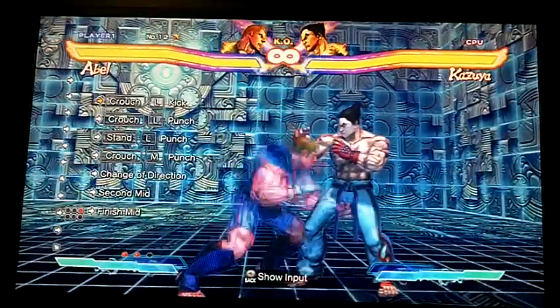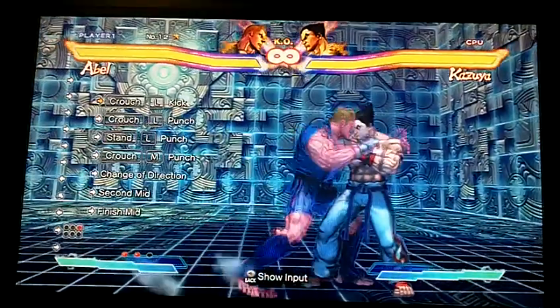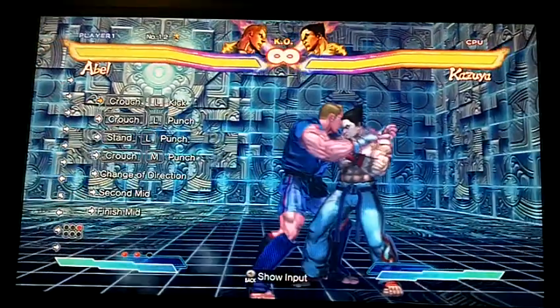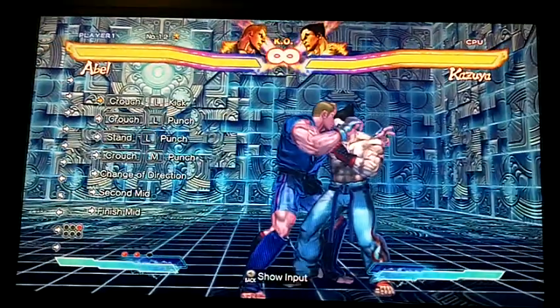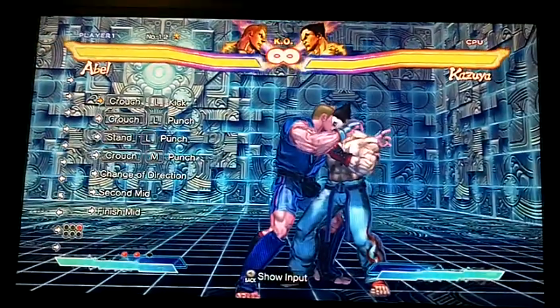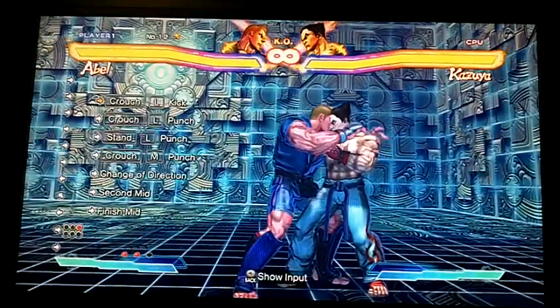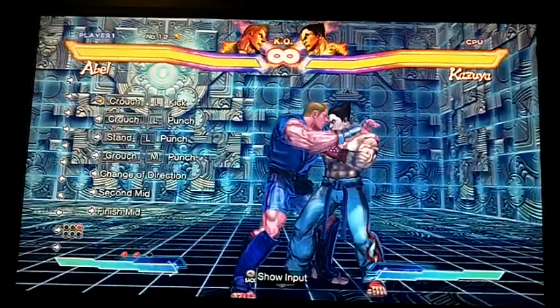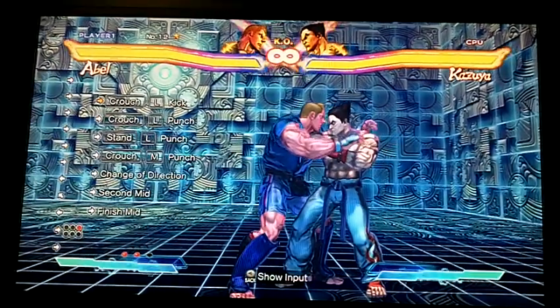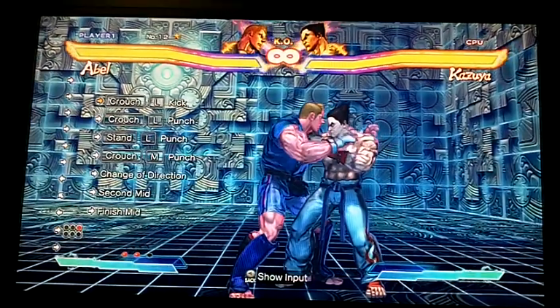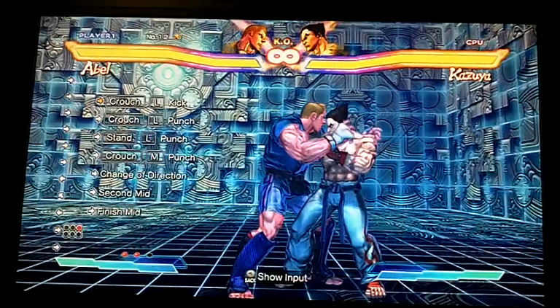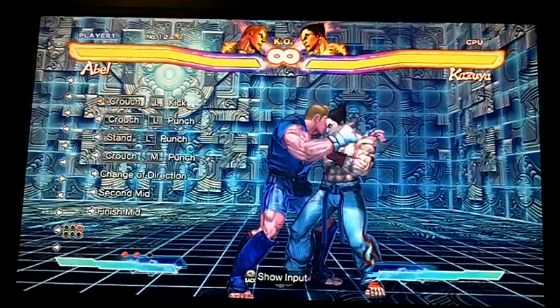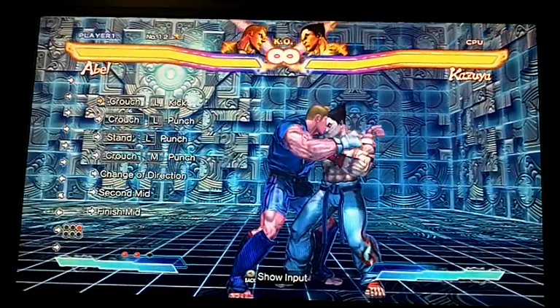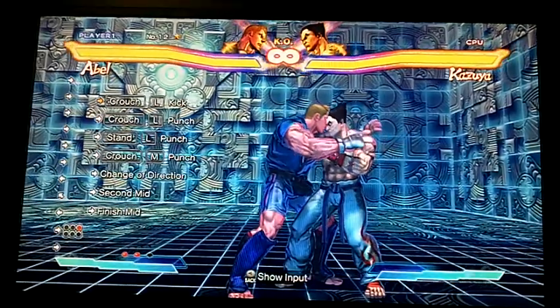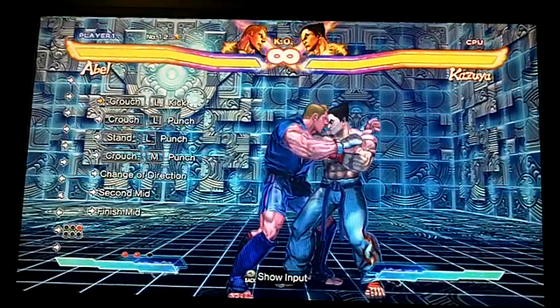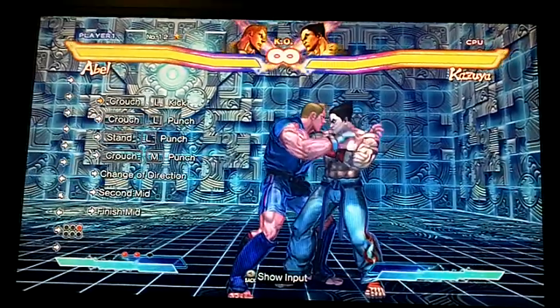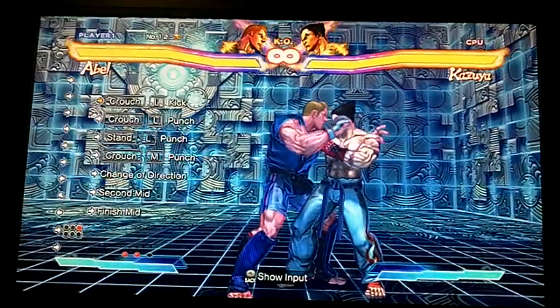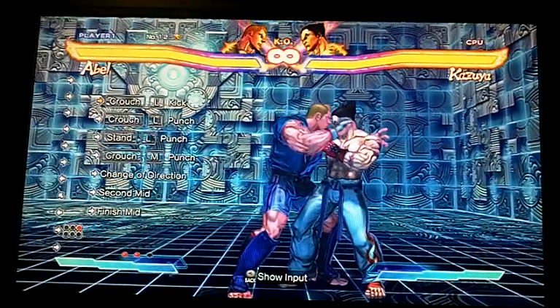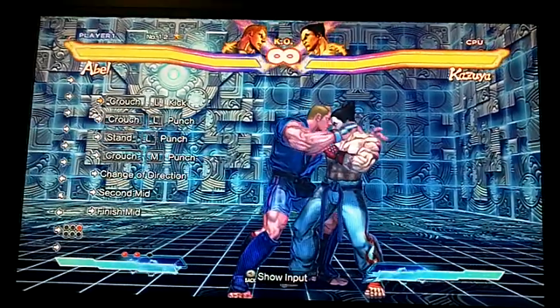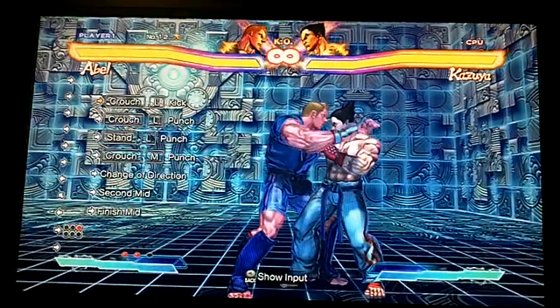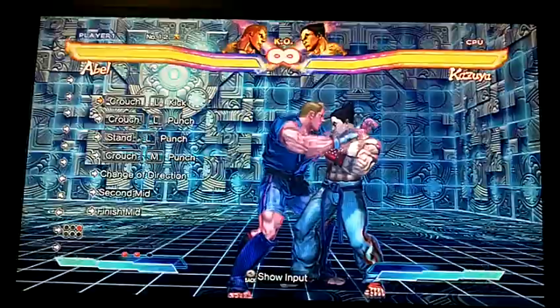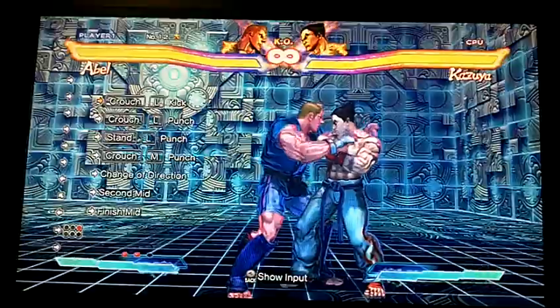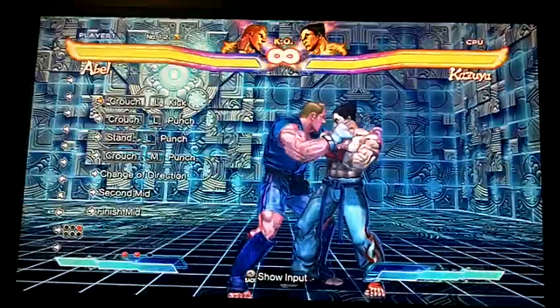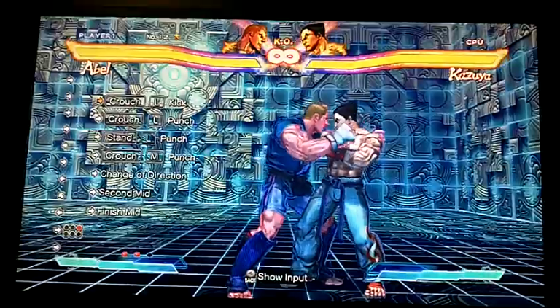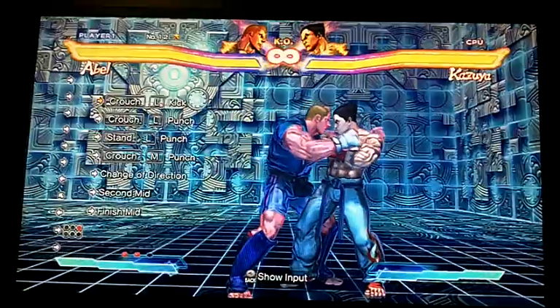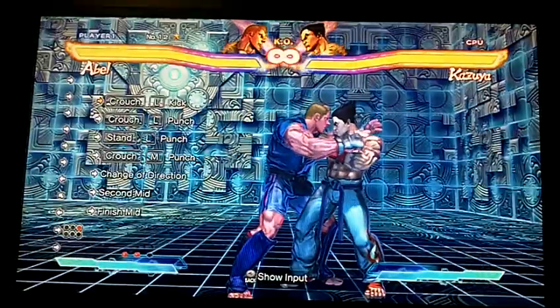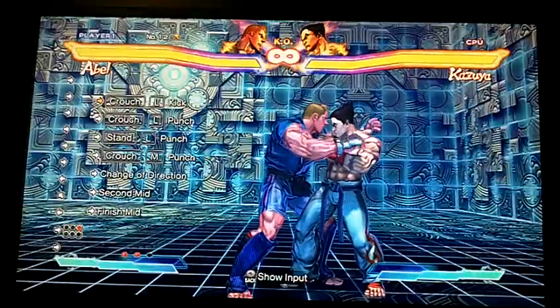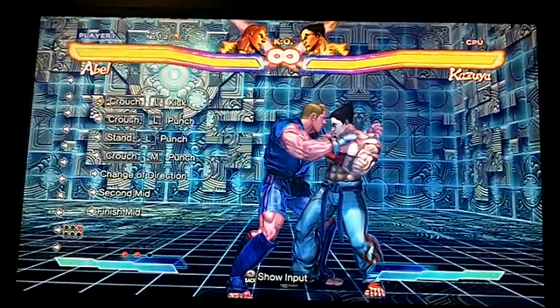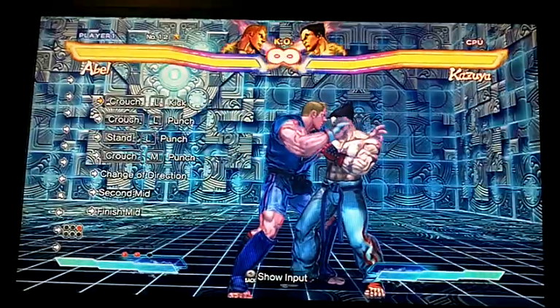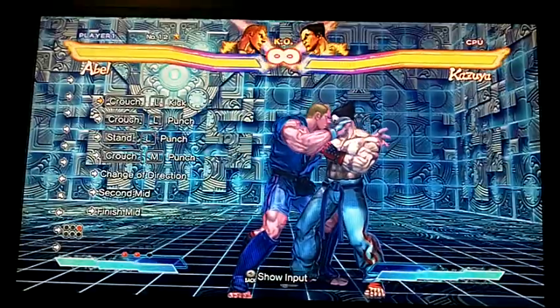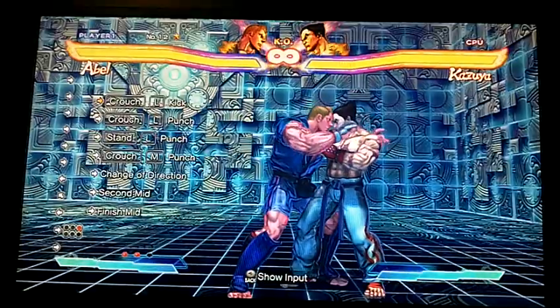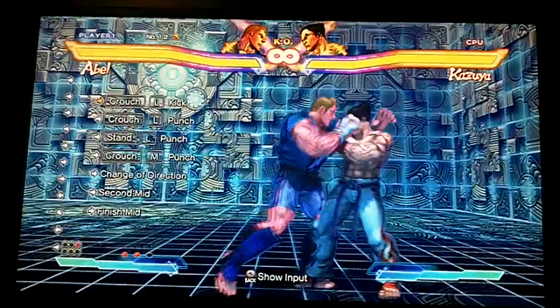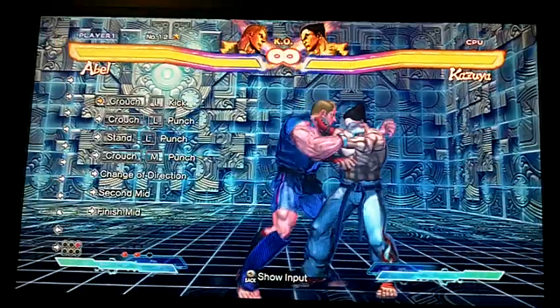Alright, this is a basic link combo — not a chain, I'm sorry, no chain here.